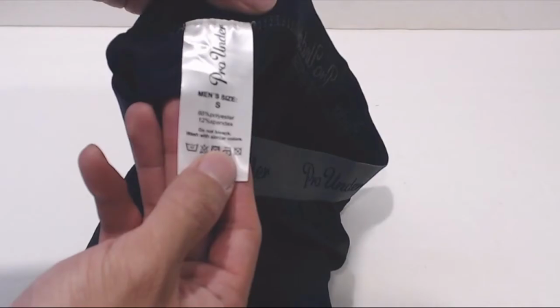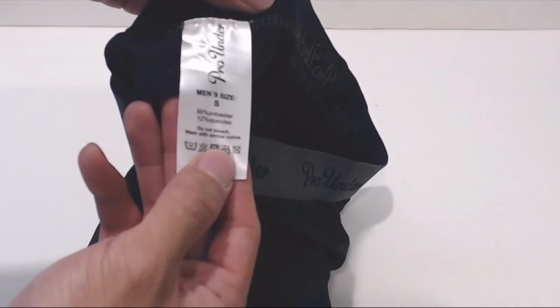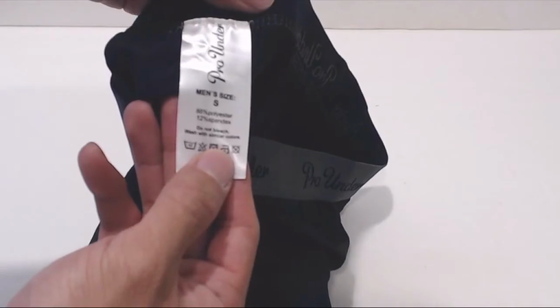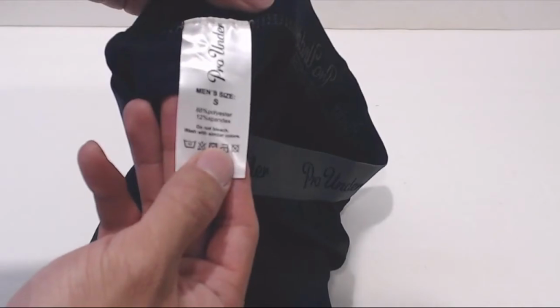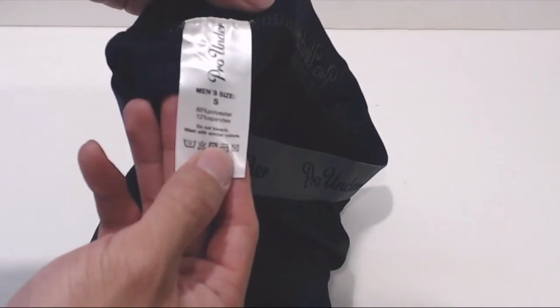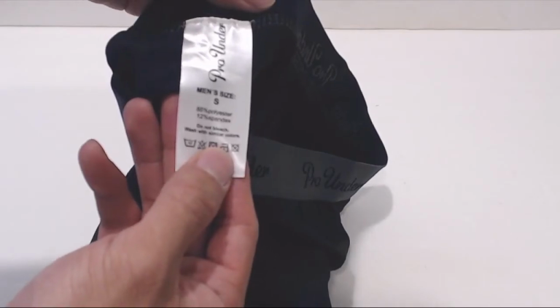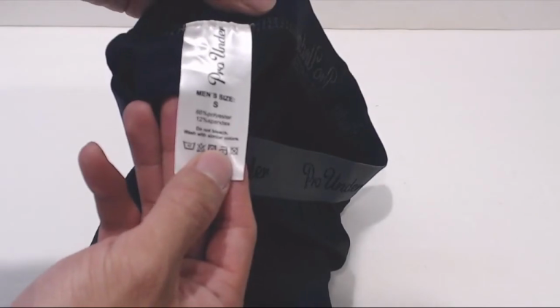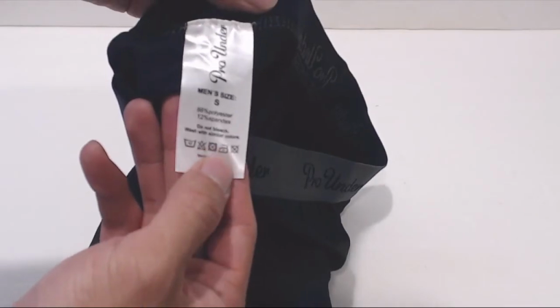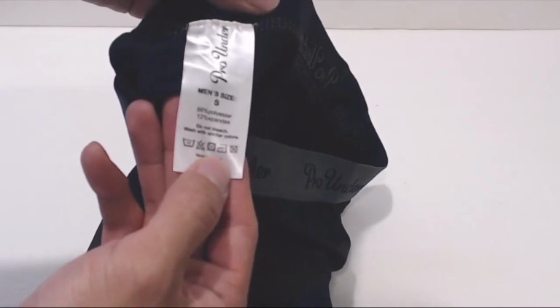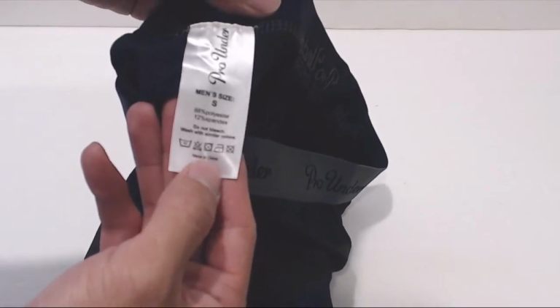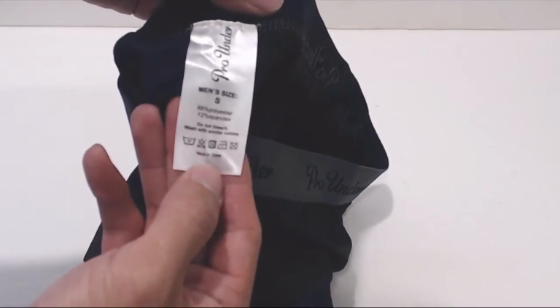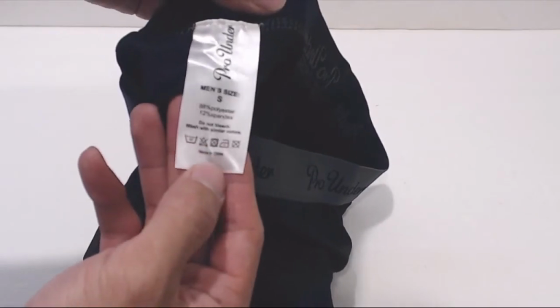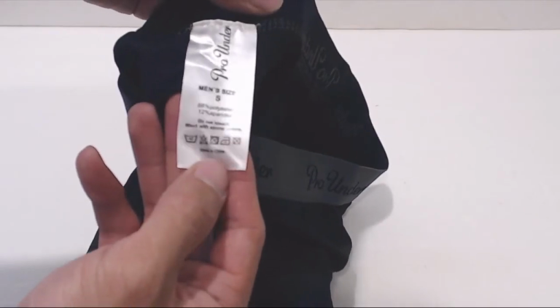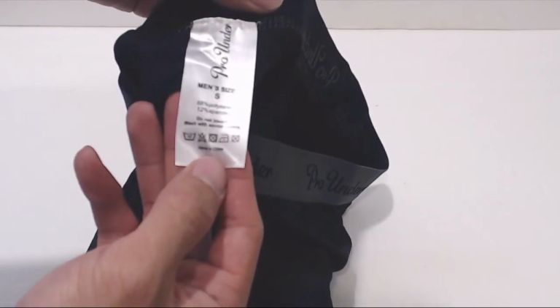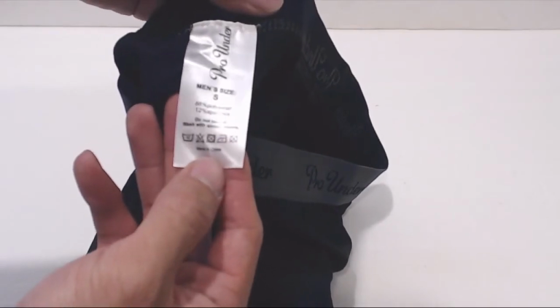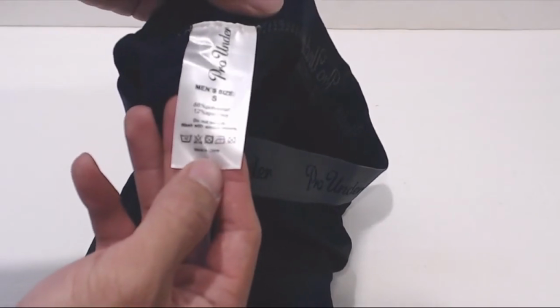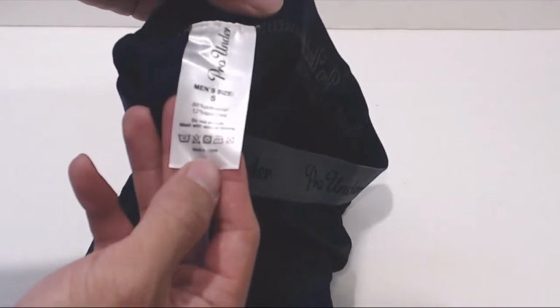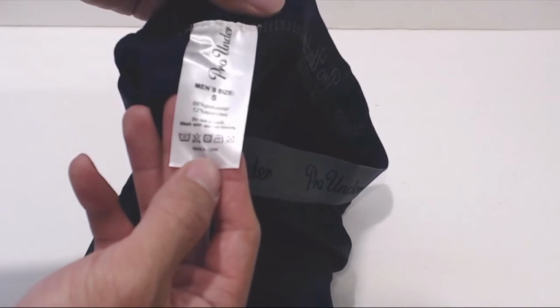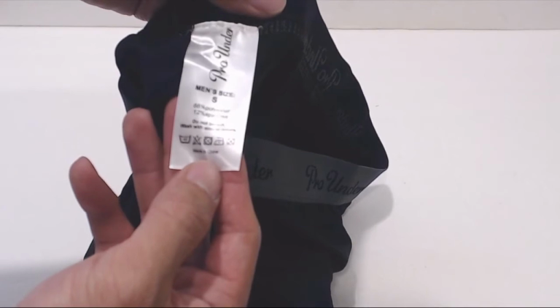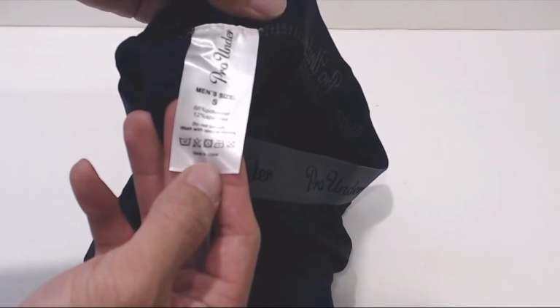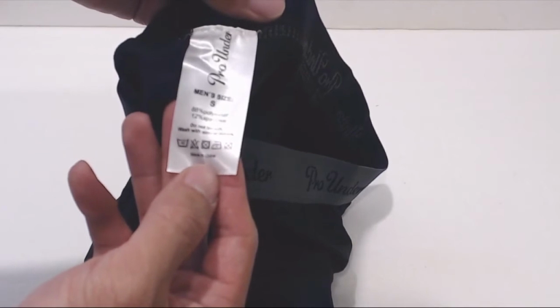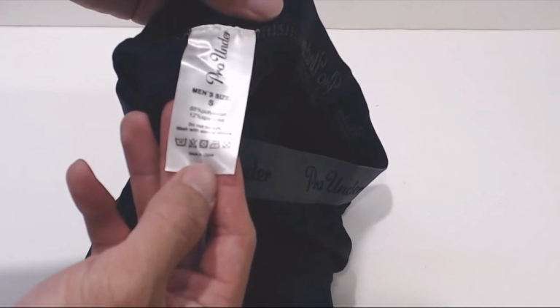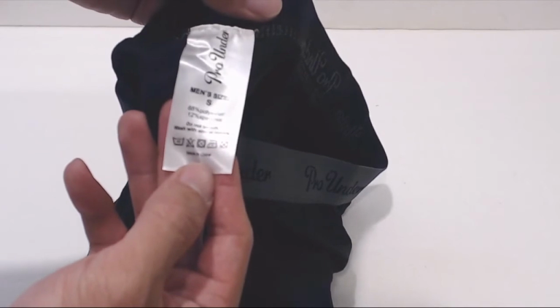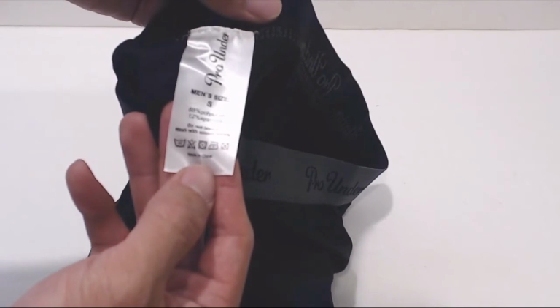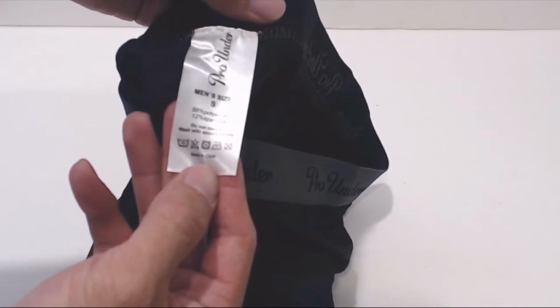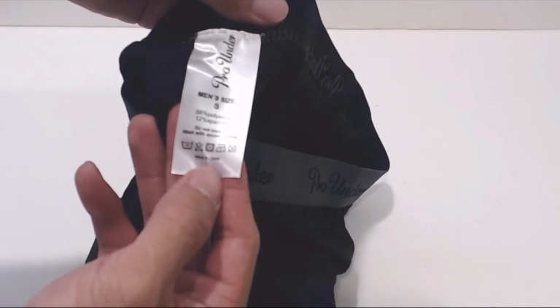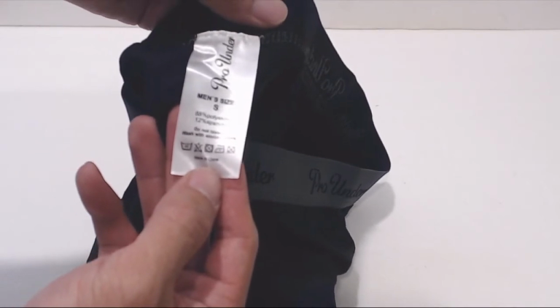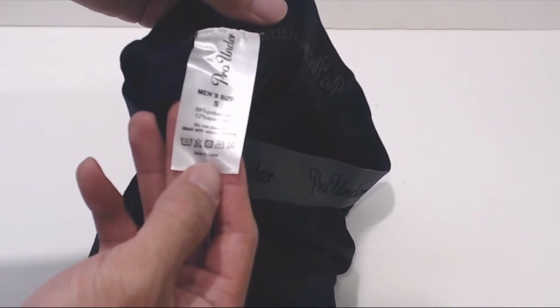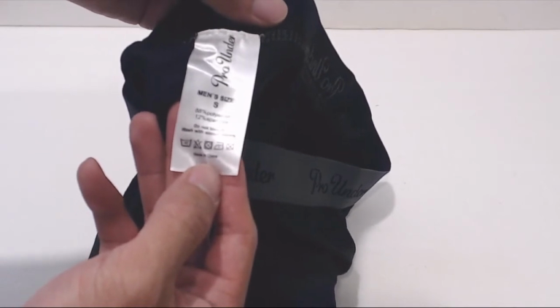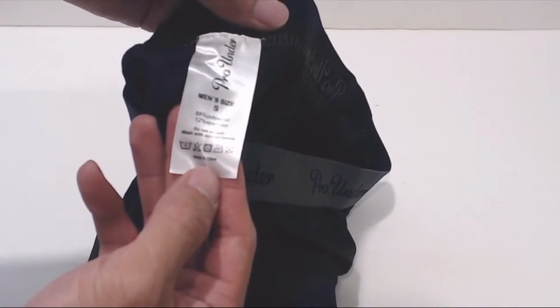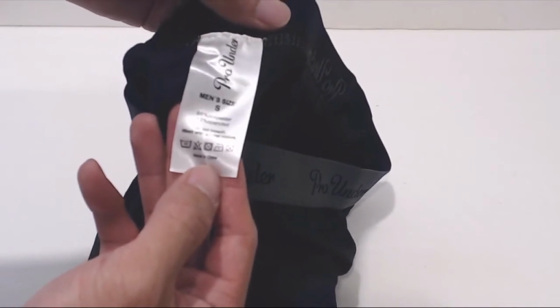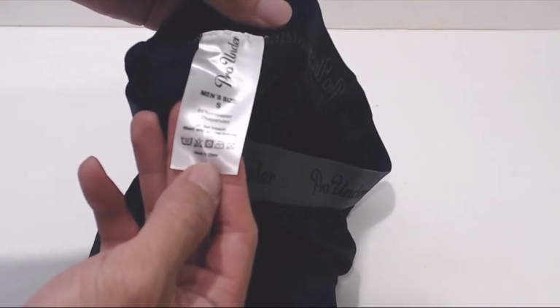These can be washed in warm water and ironed on low, but not bleached, dry cleaned, nor tumble dried.